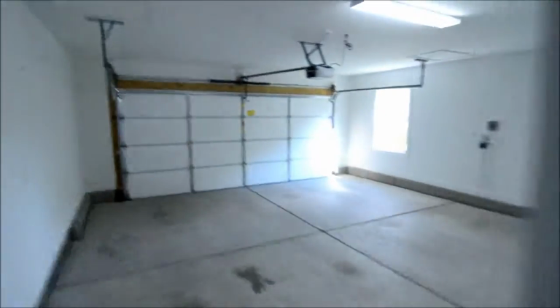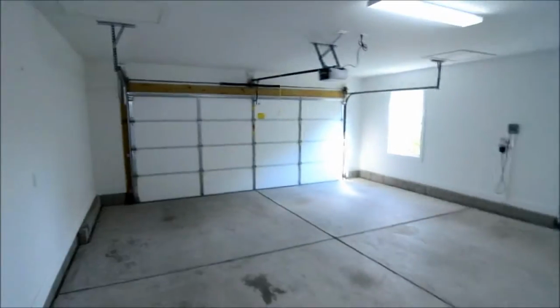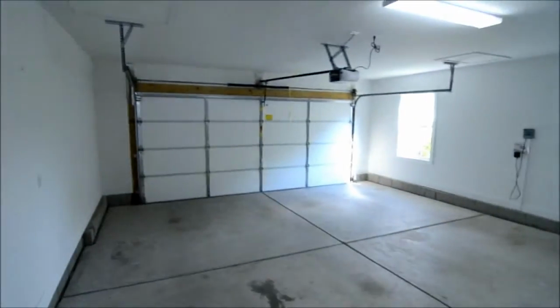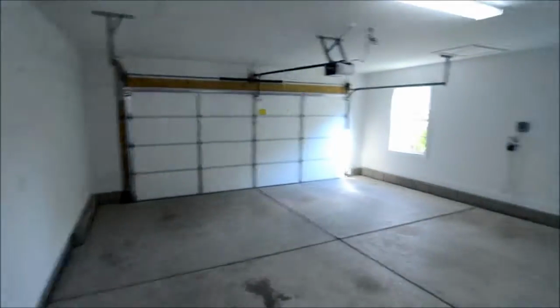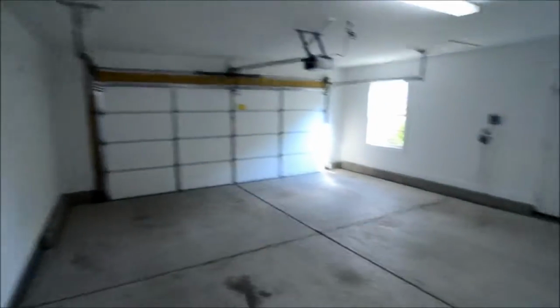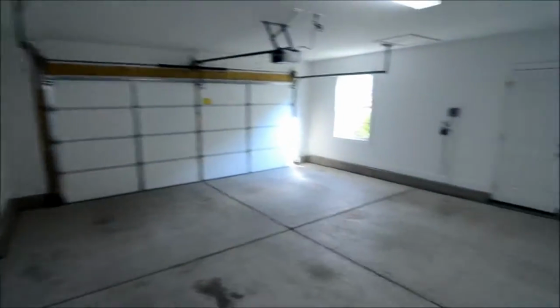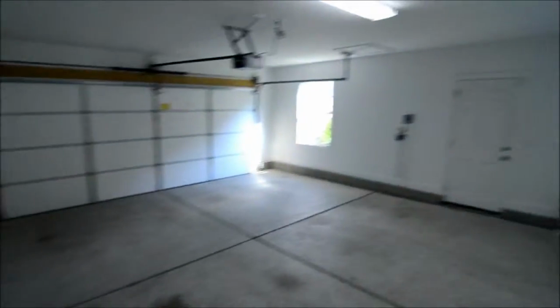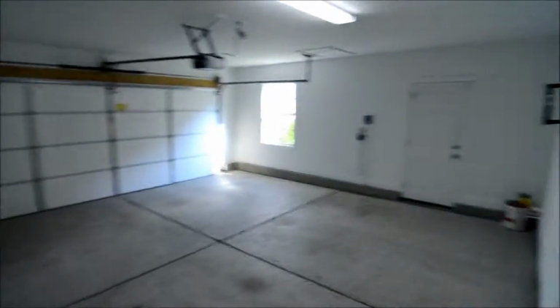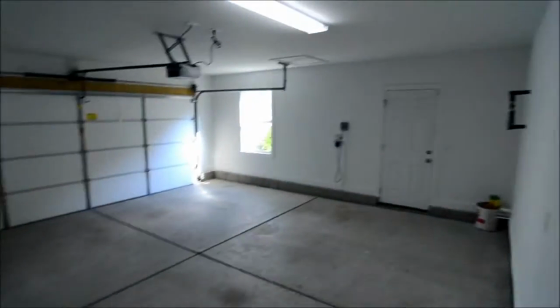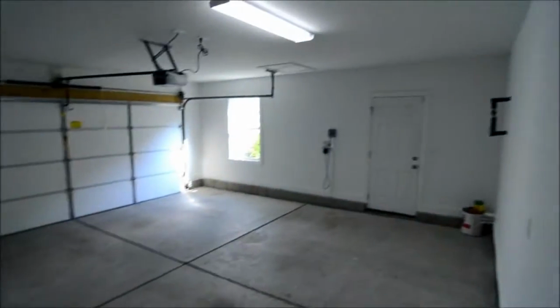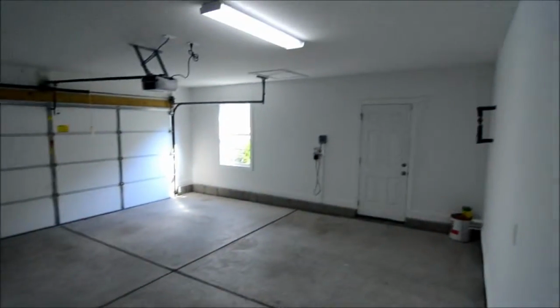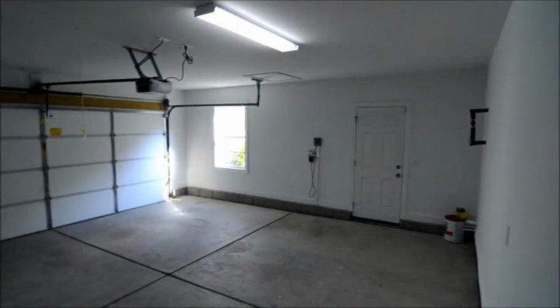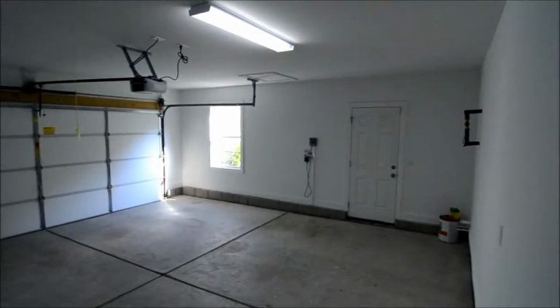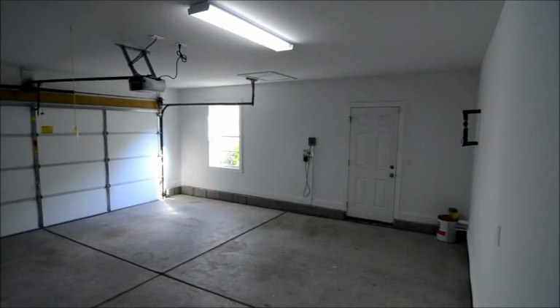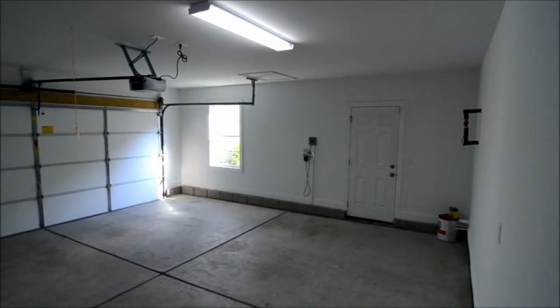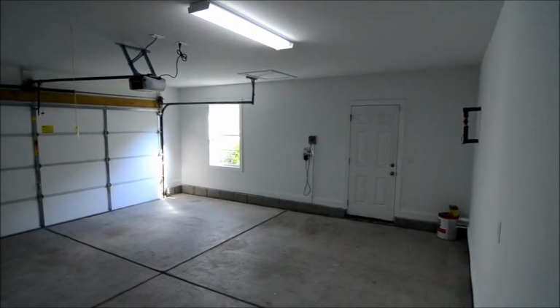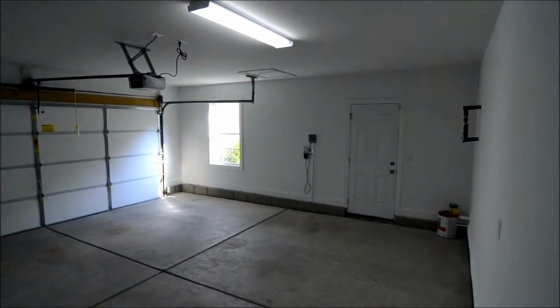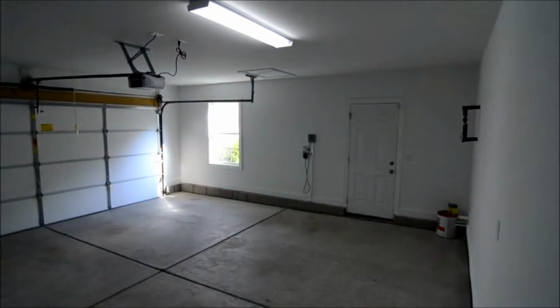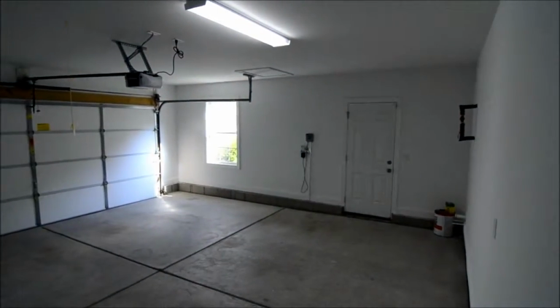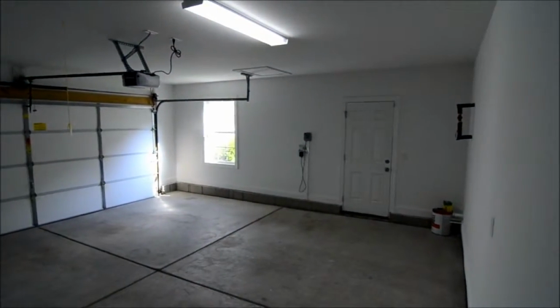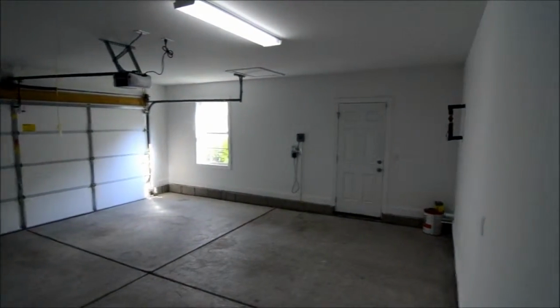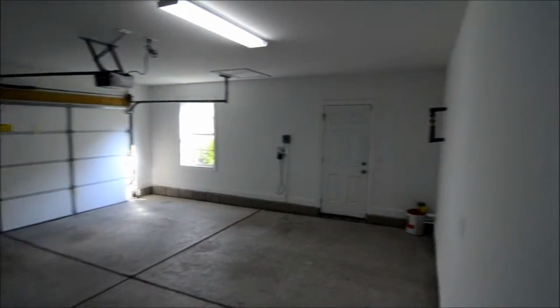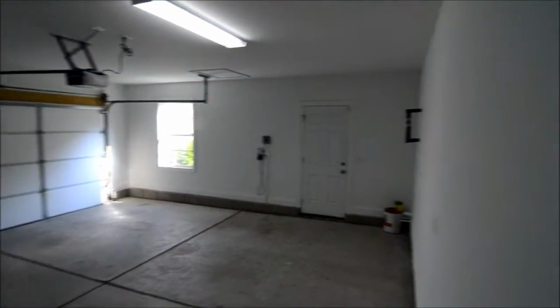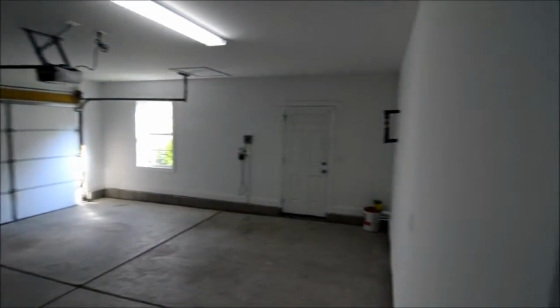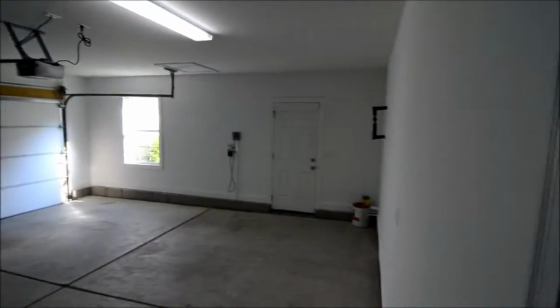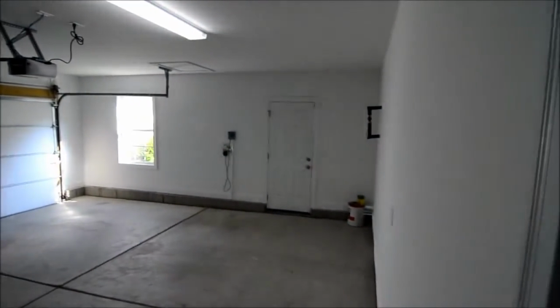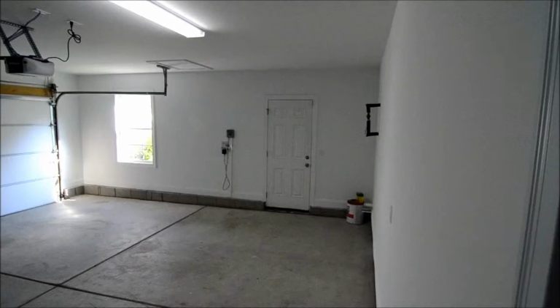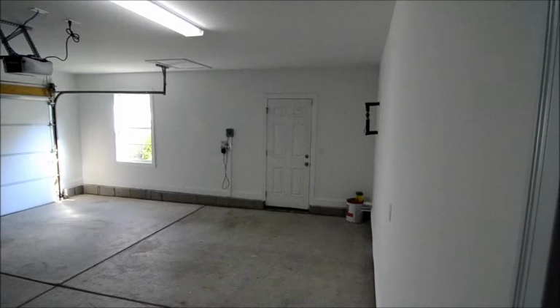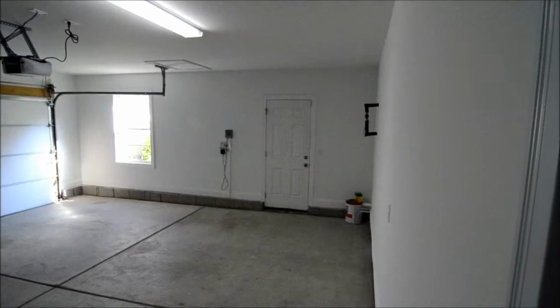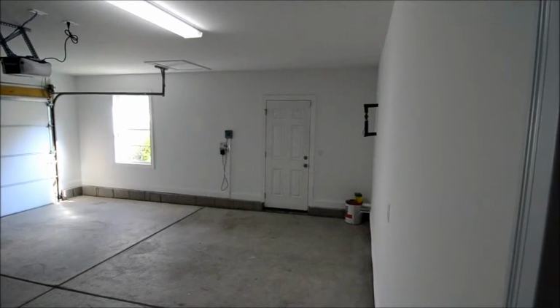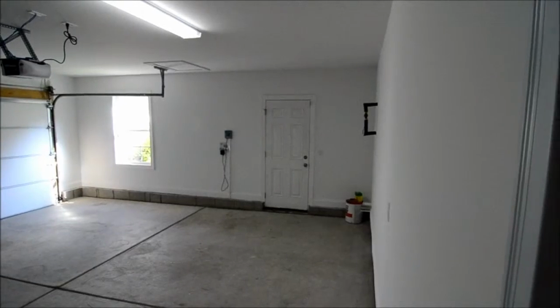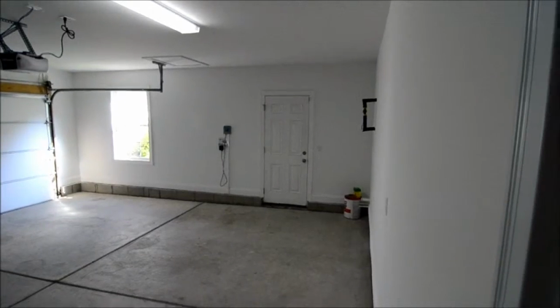The two-car garage has a window letting in some natural light and also a door to the side of the house.